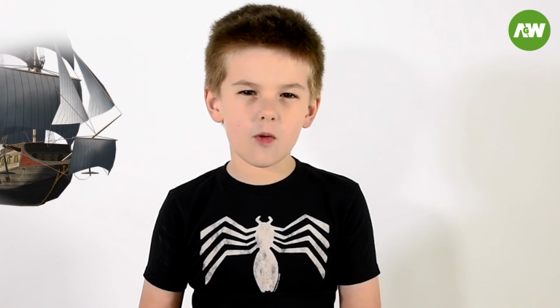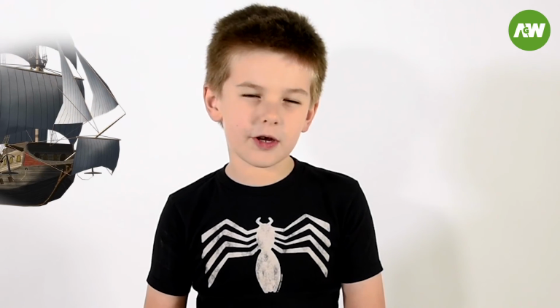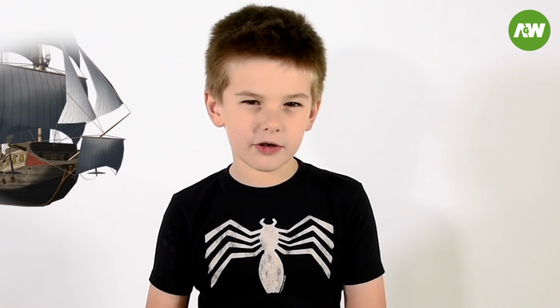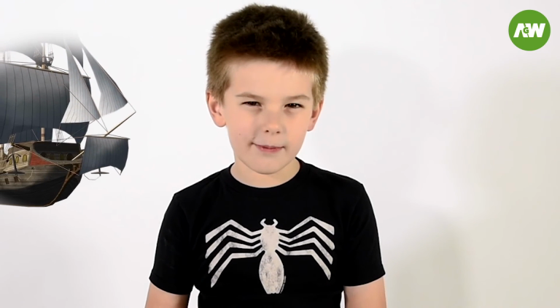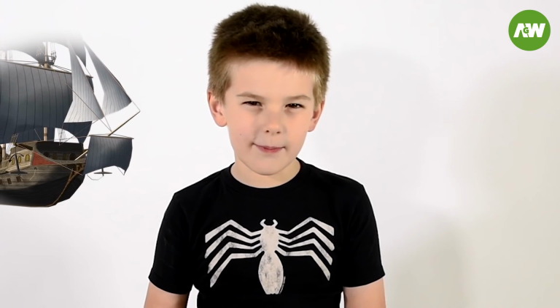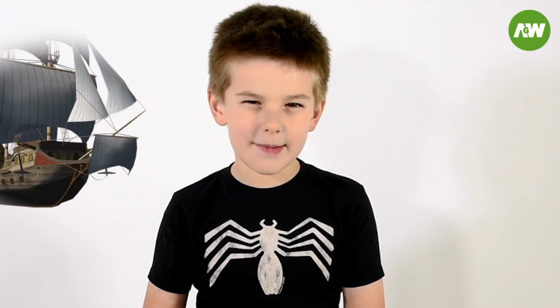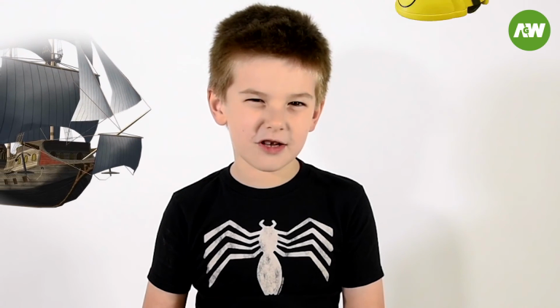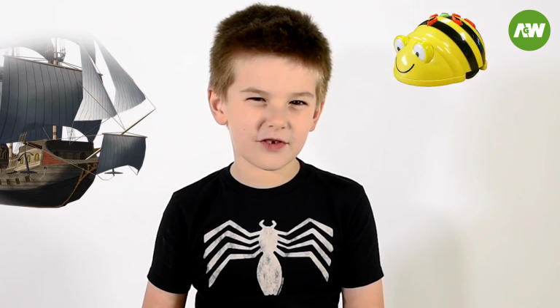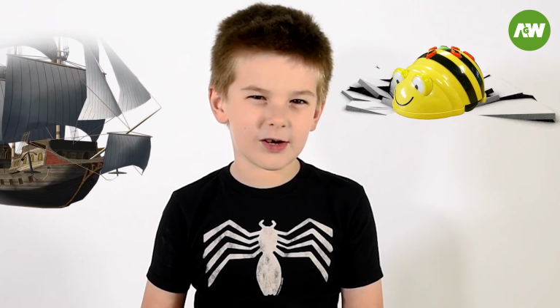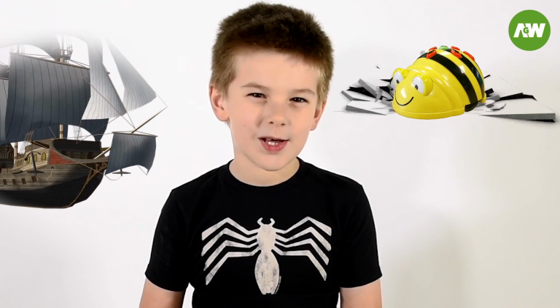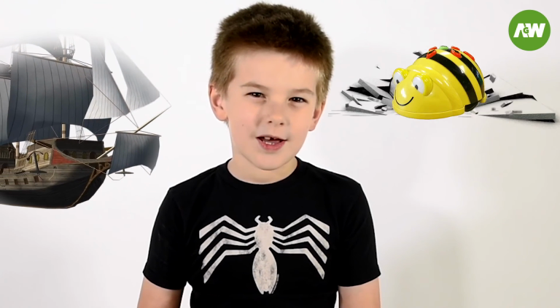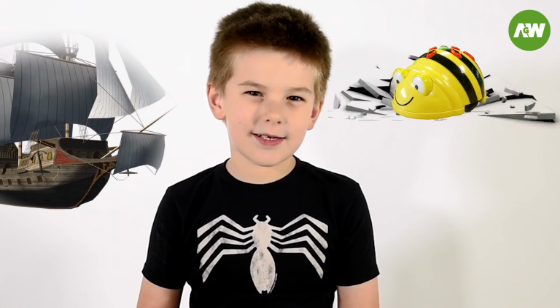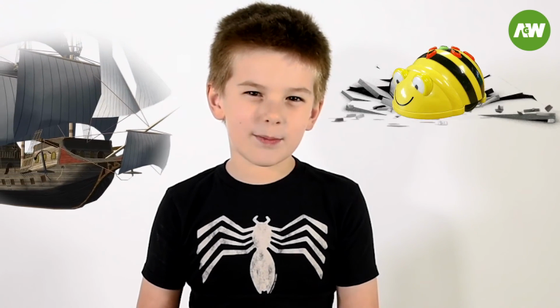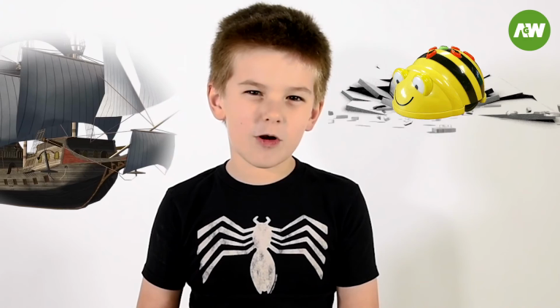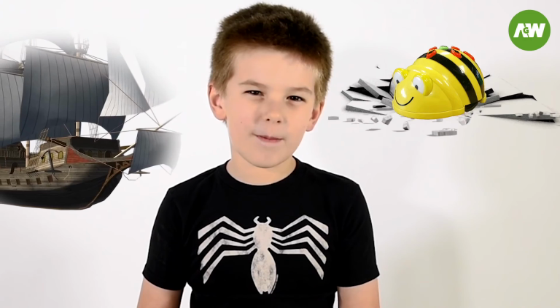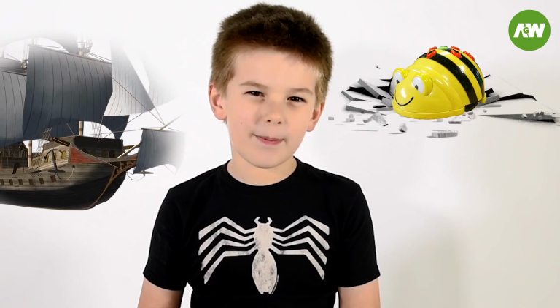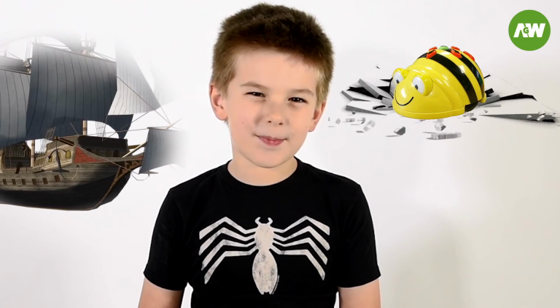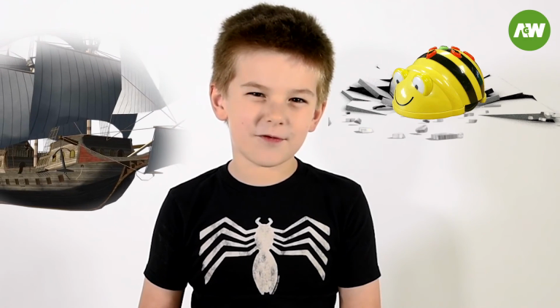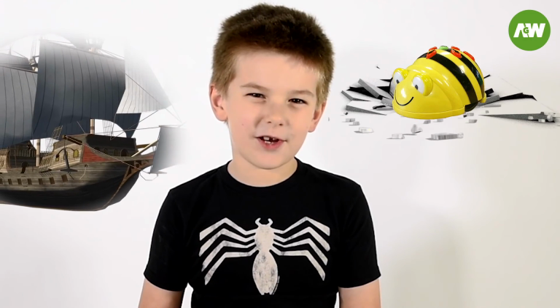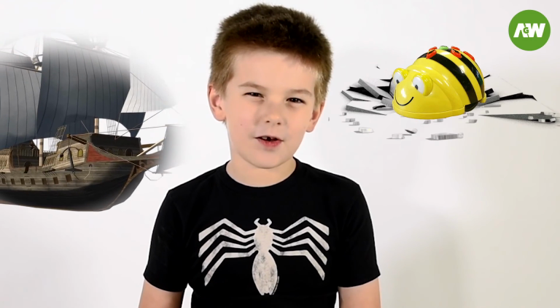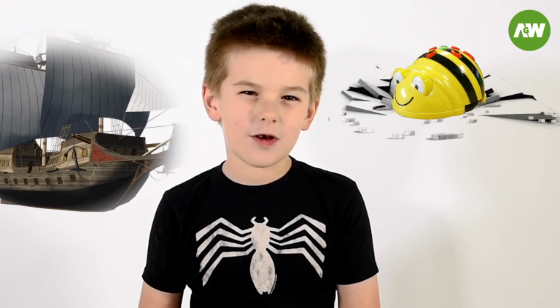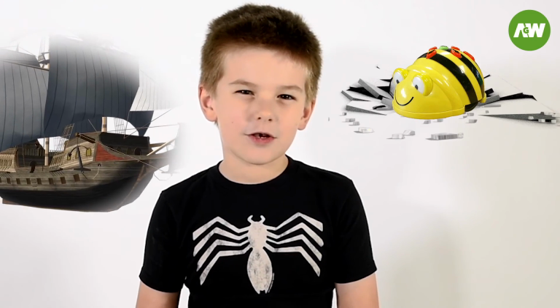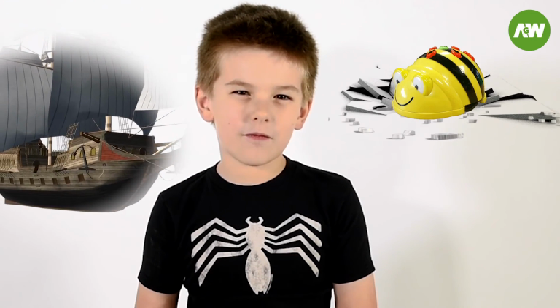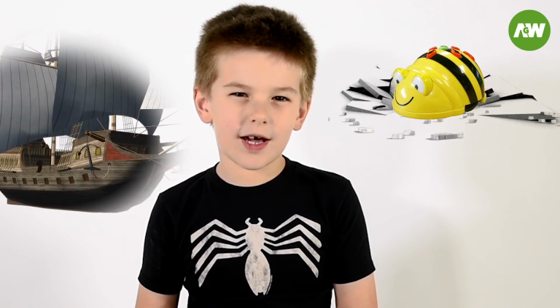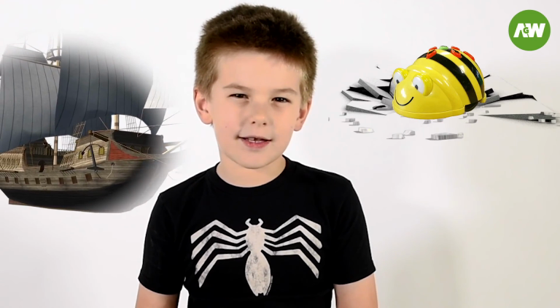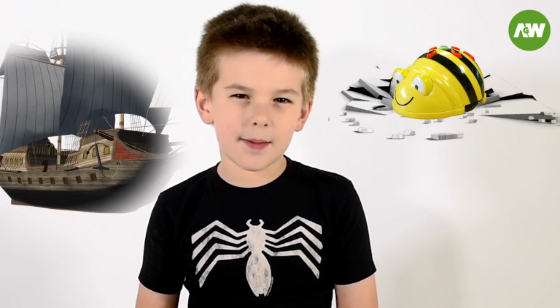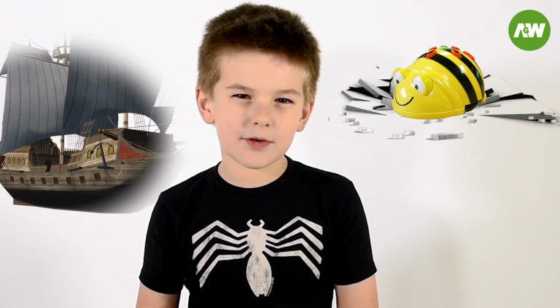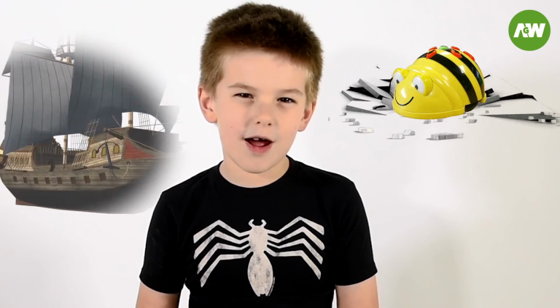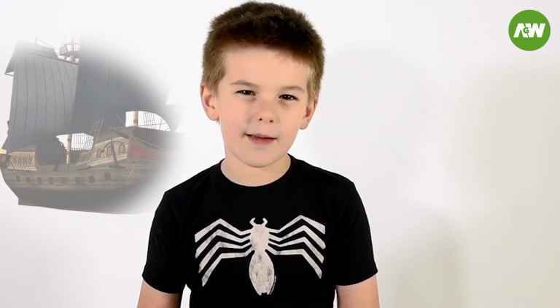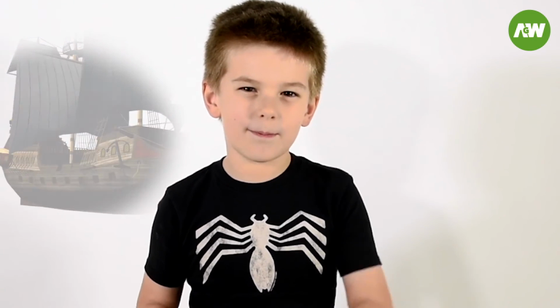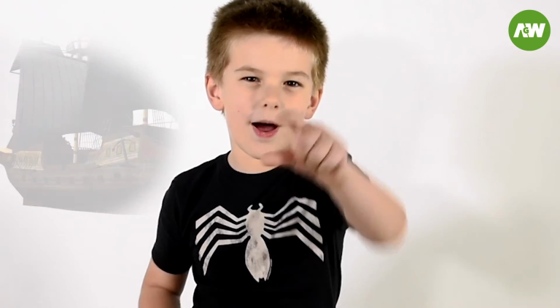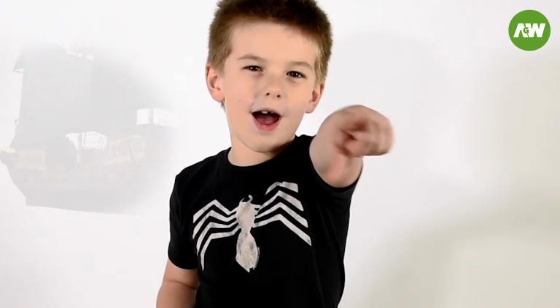Guys, I hope you enjoyed my Bebot videos. See more of my Bebot videos. Don't forget to subscribe. Bye!